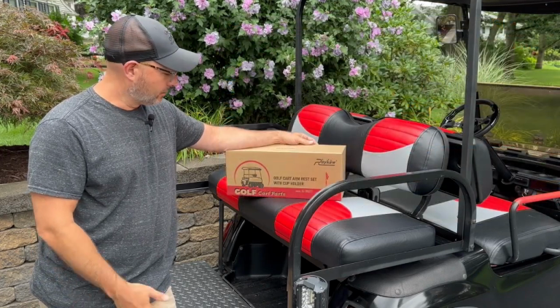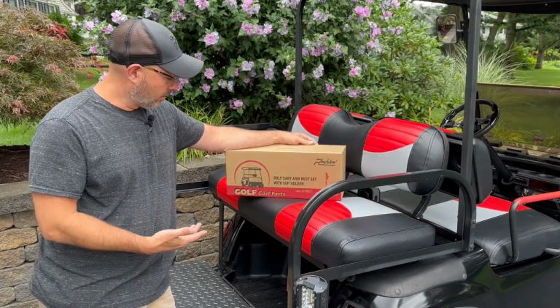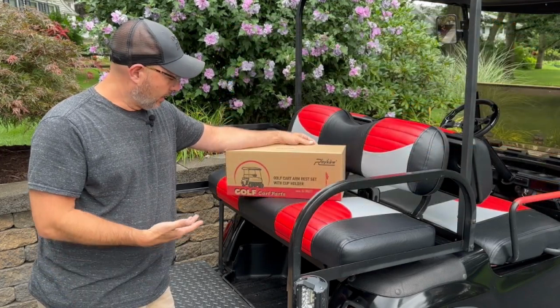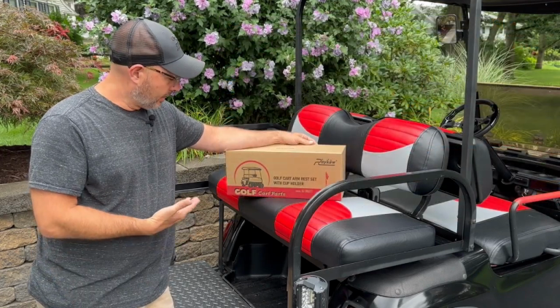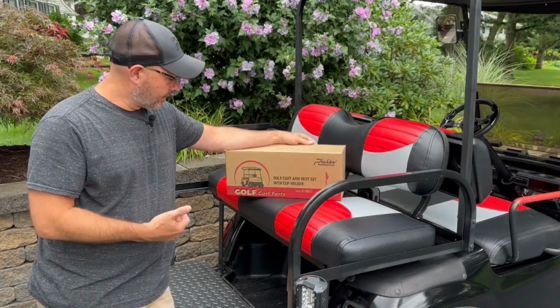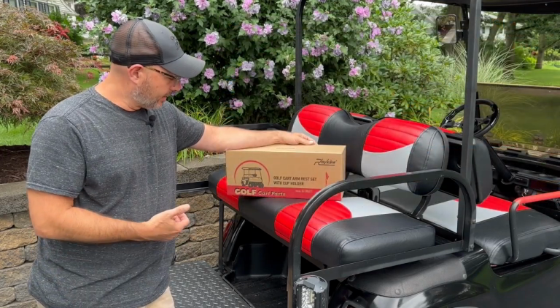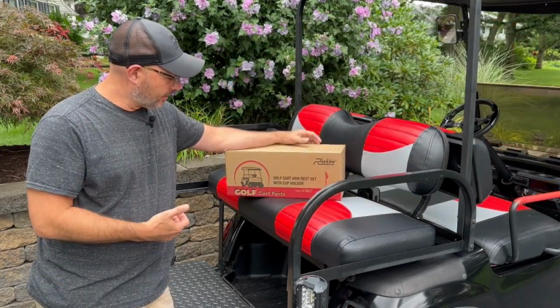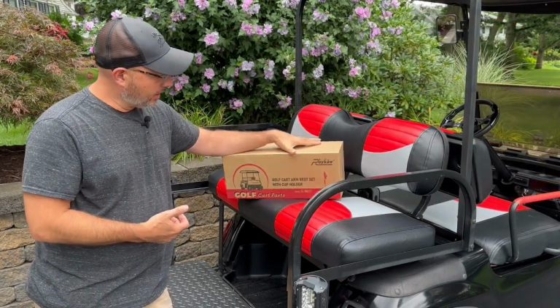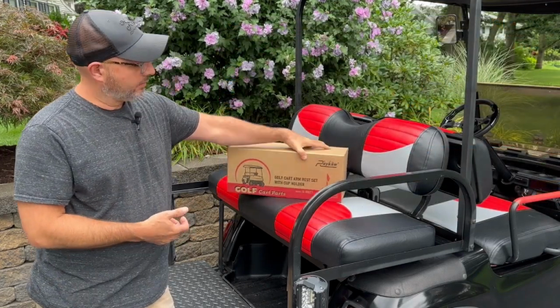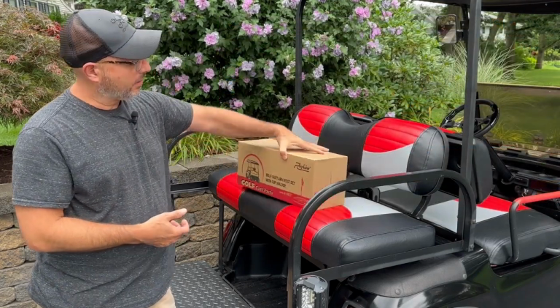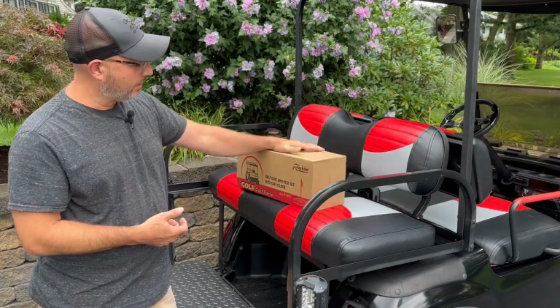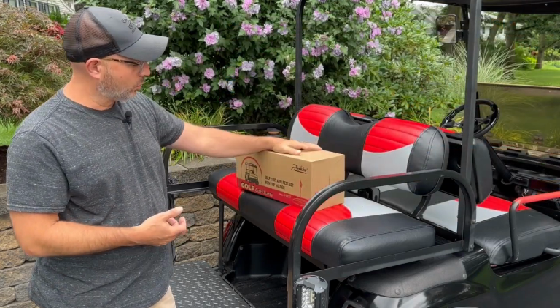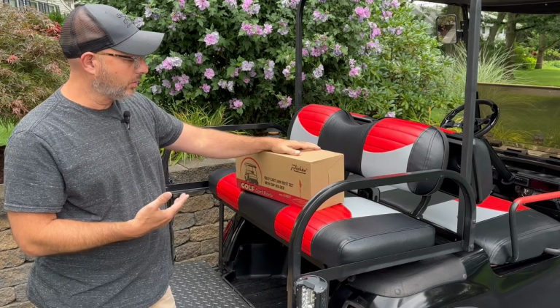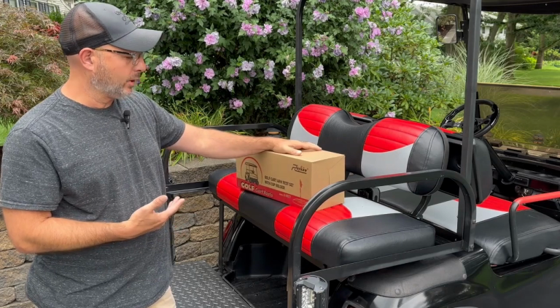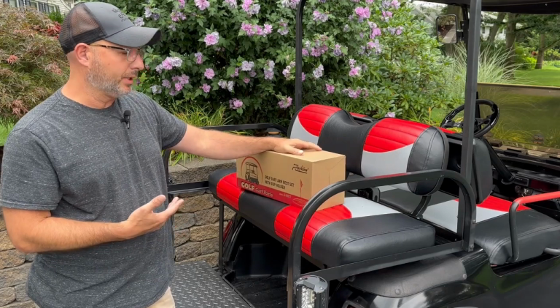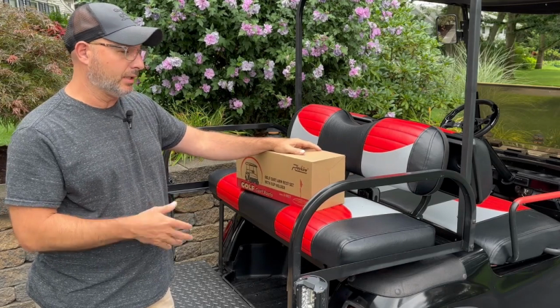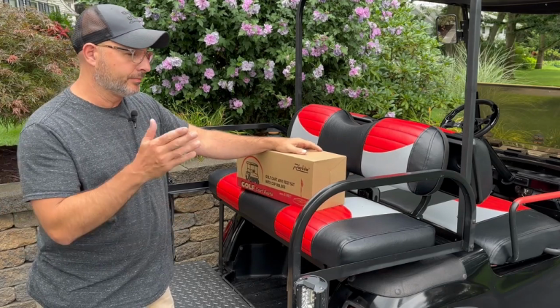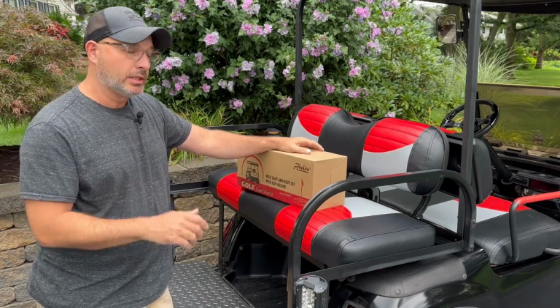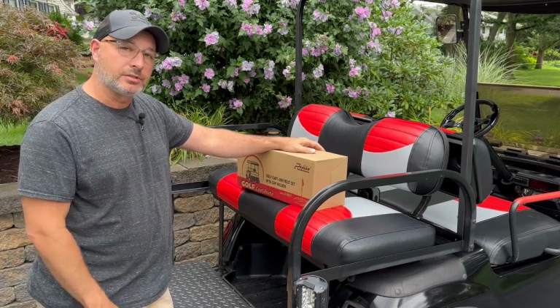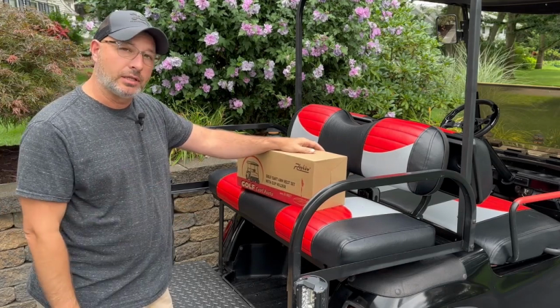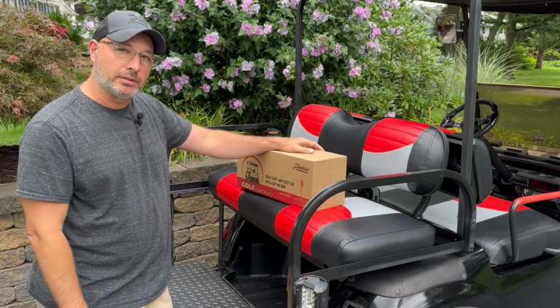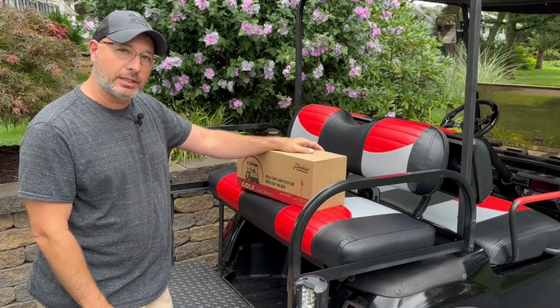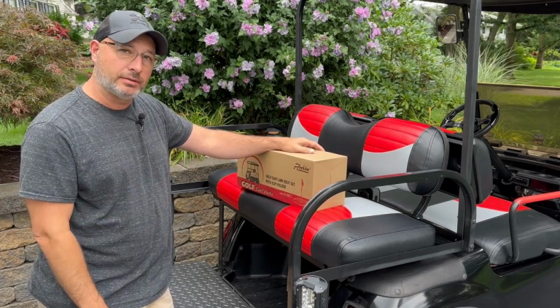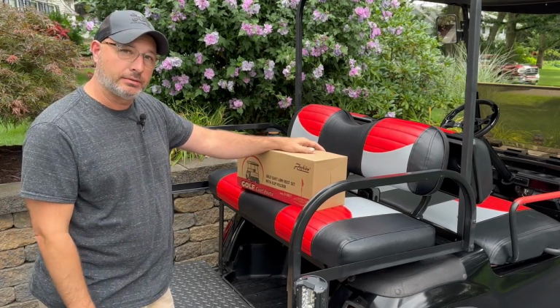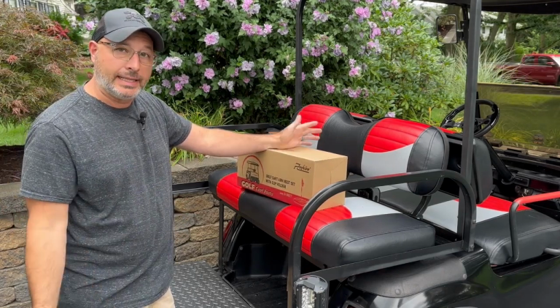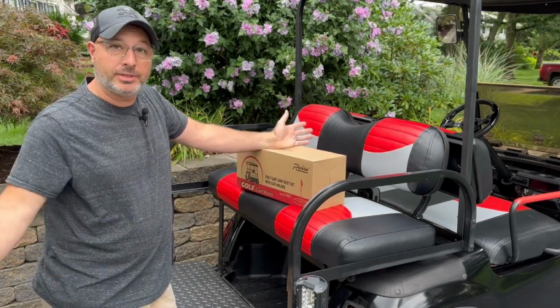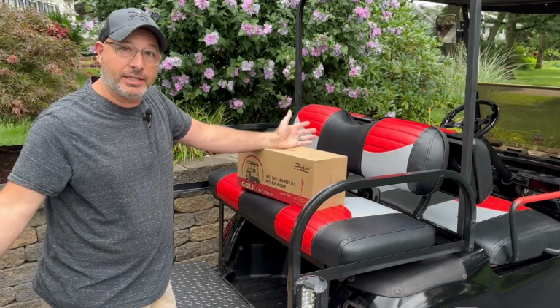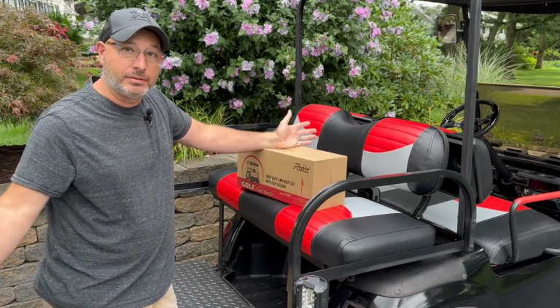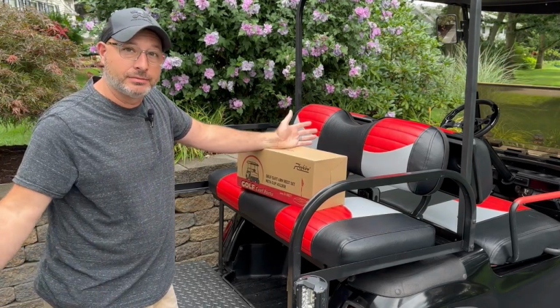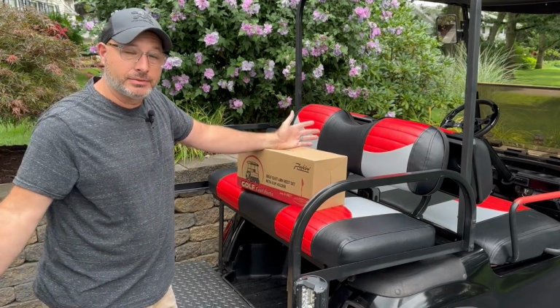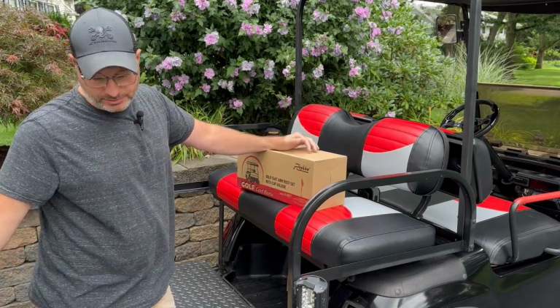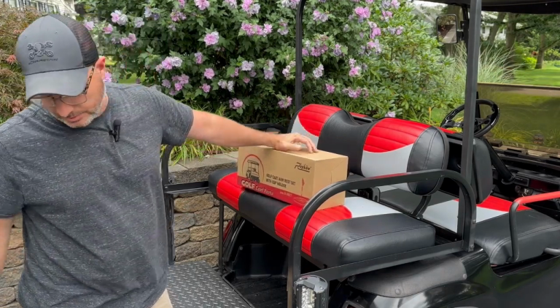So they did send this to me. We'll go ahead, open it up, install it real quick, and that'll be the video. Let's get started.